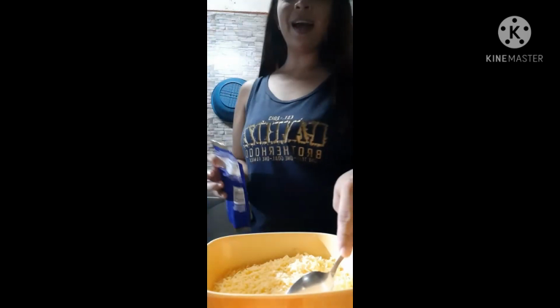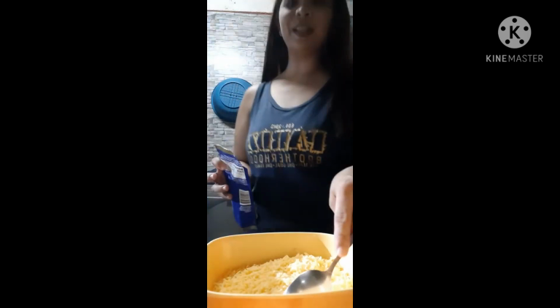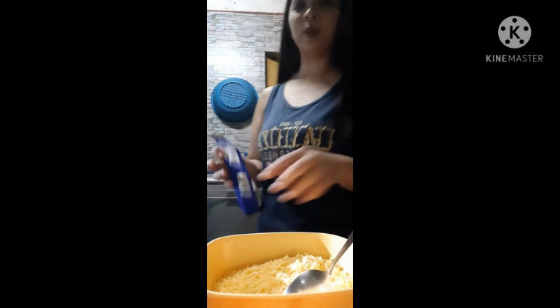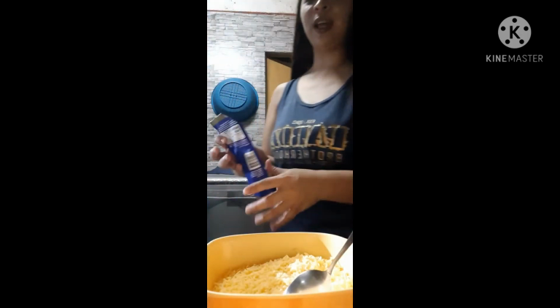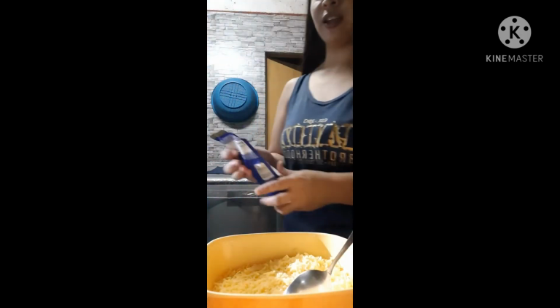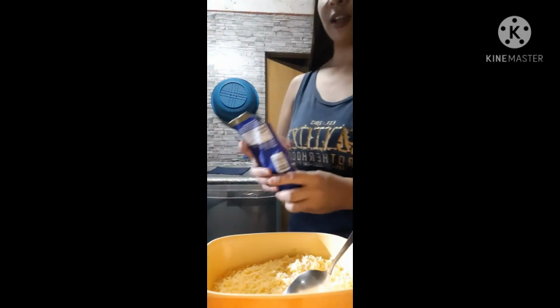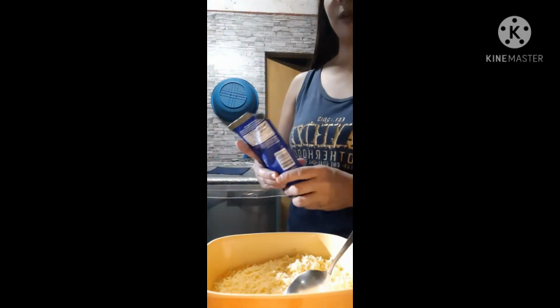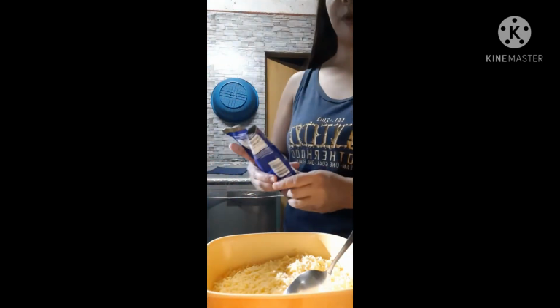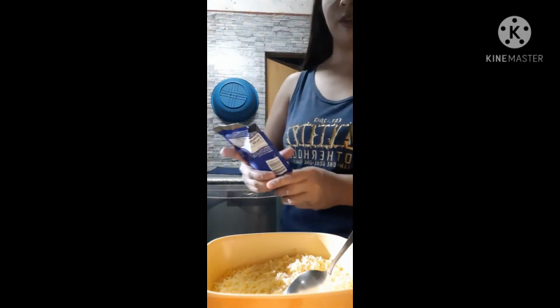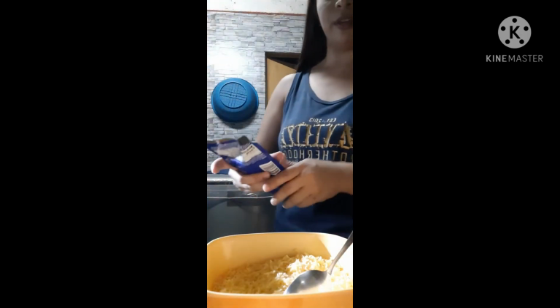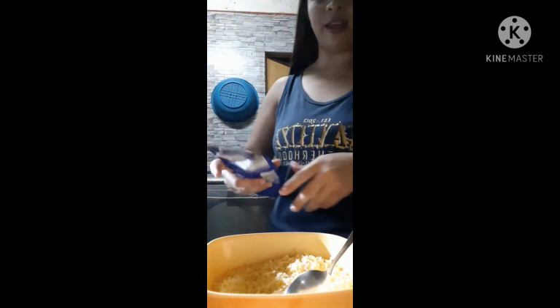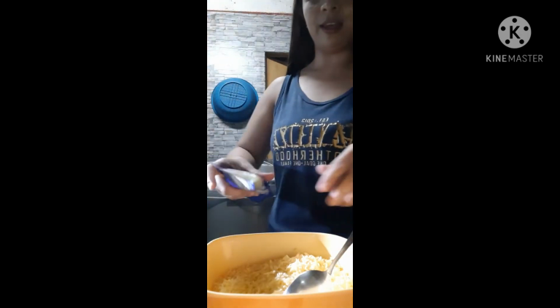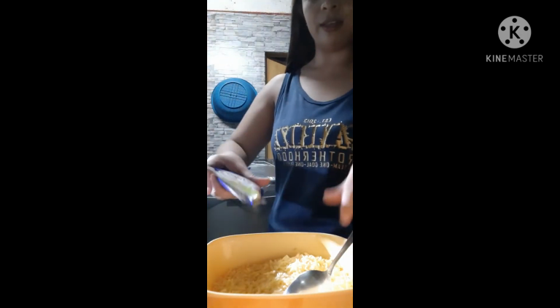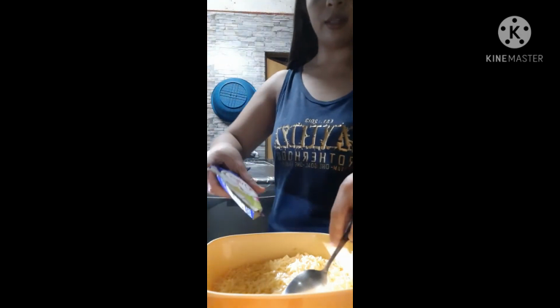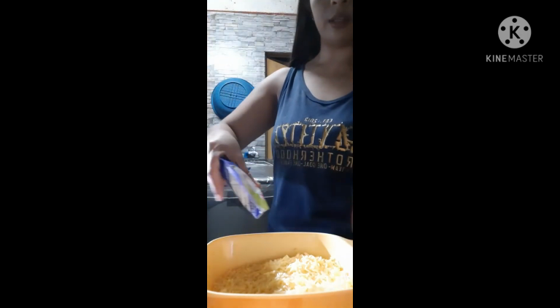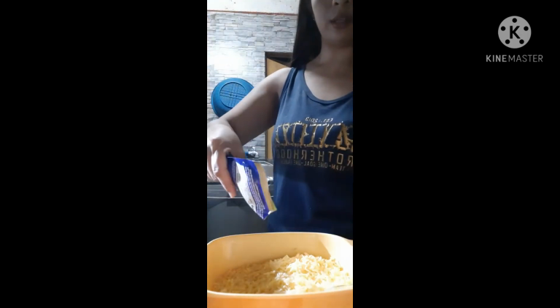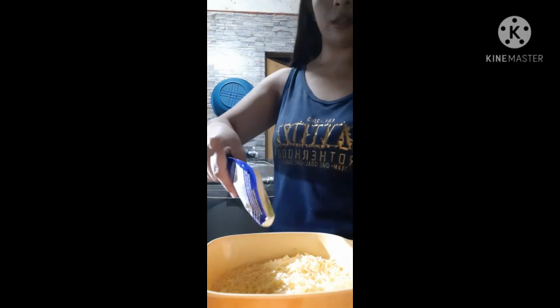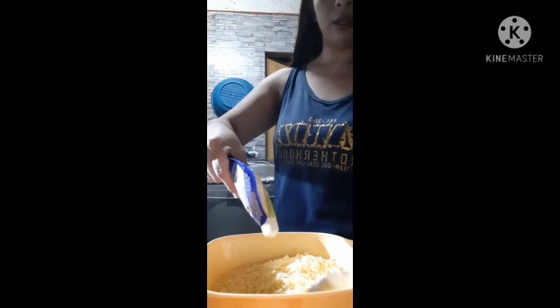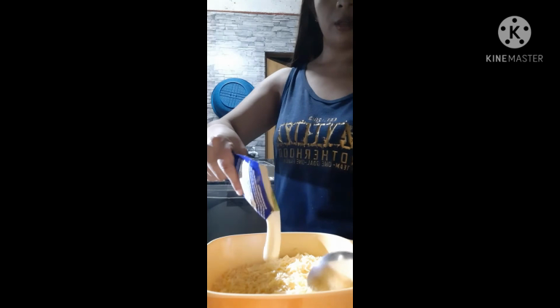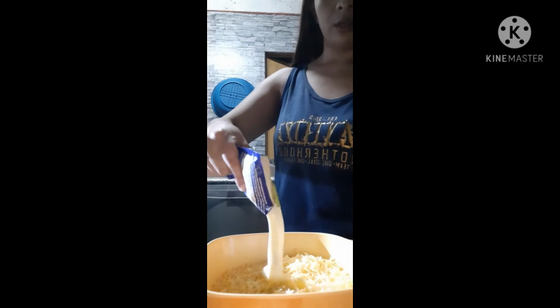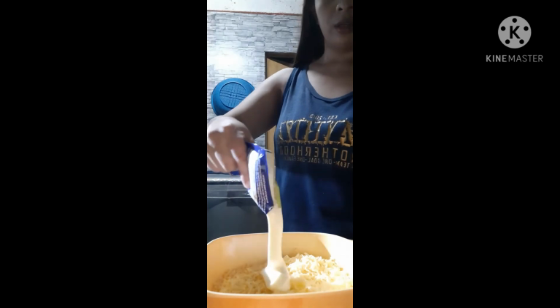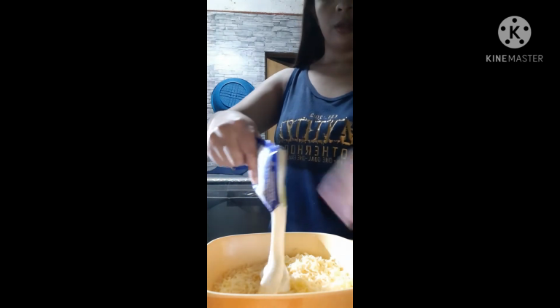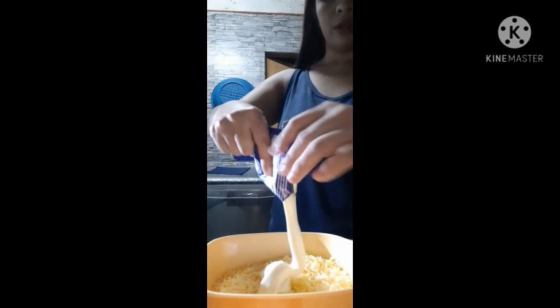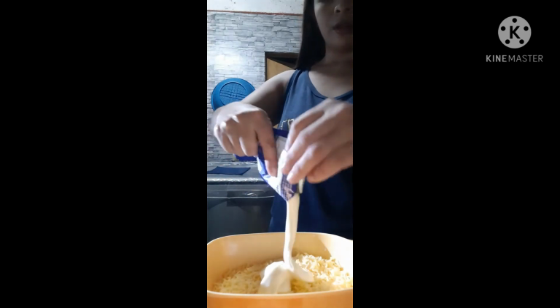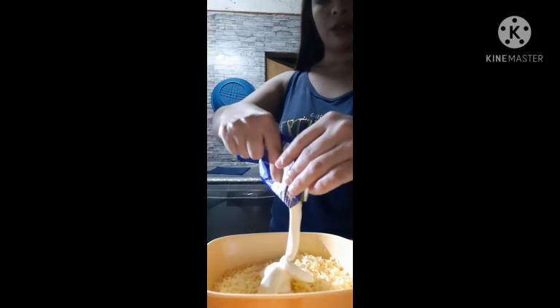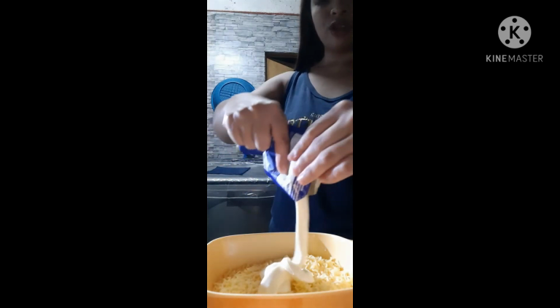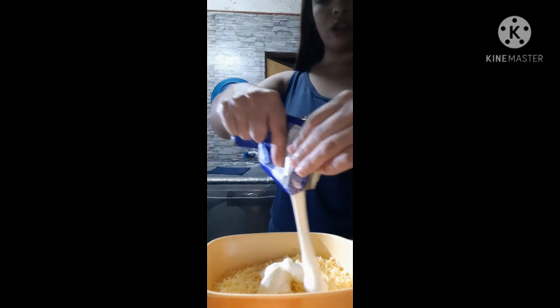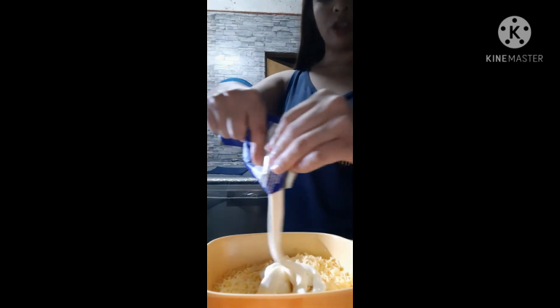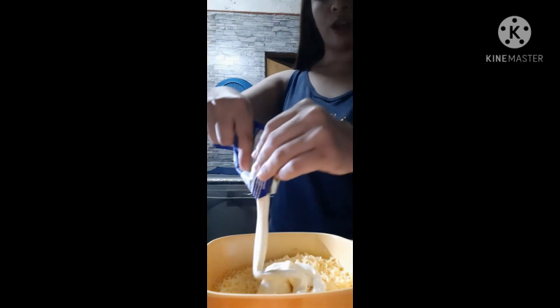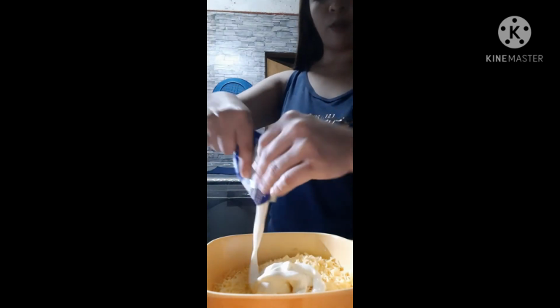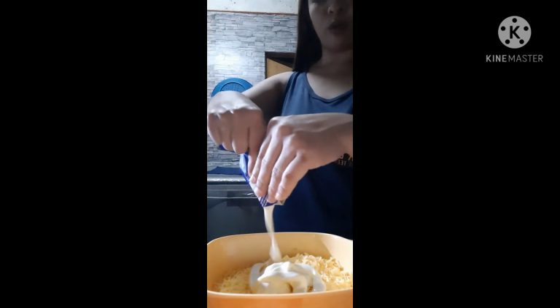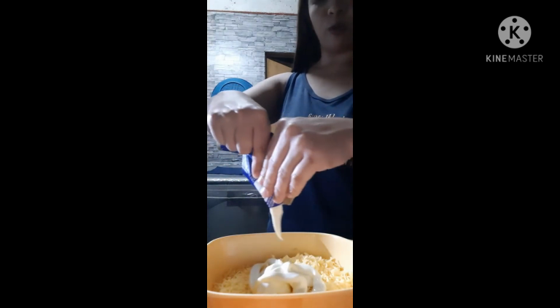Now, mga ka-brew, let's add the mayonnaise. Just a little bit — easy does it.